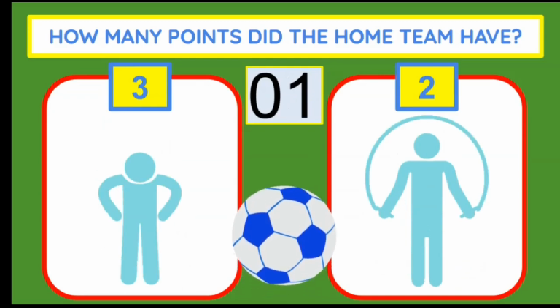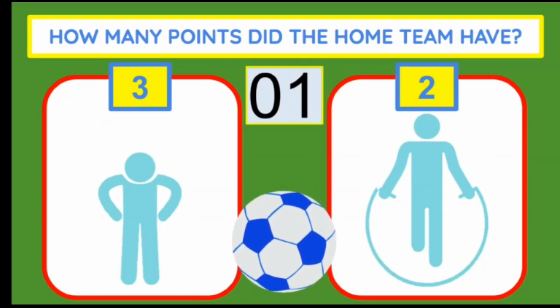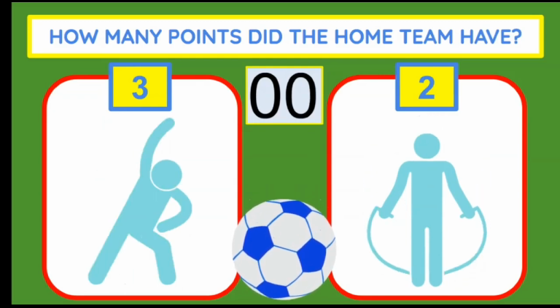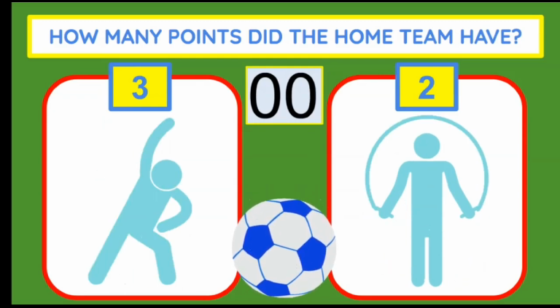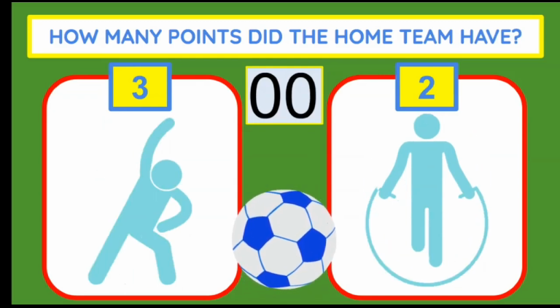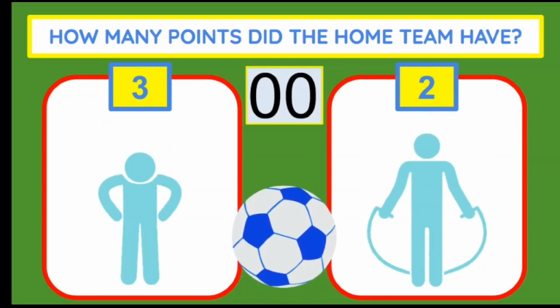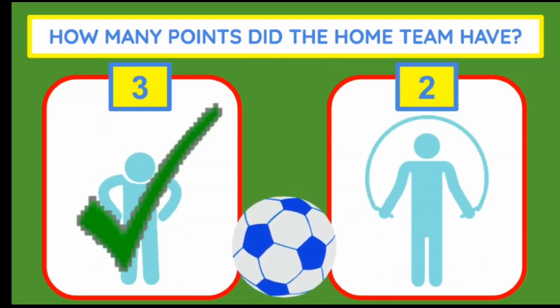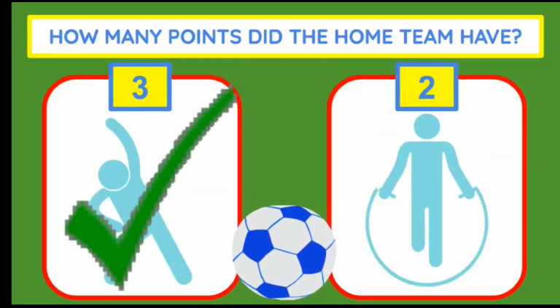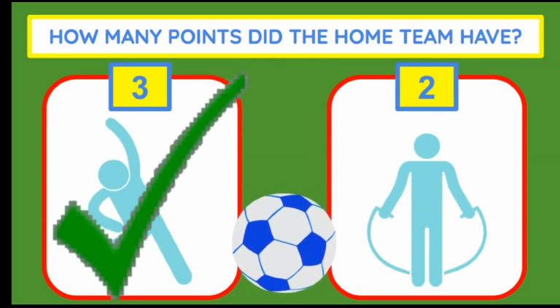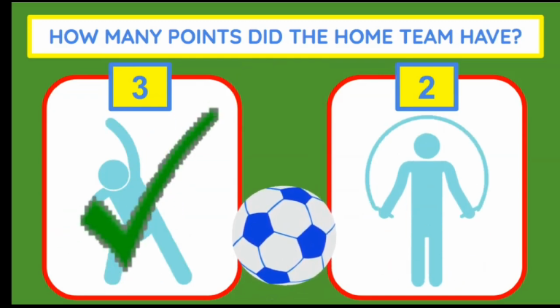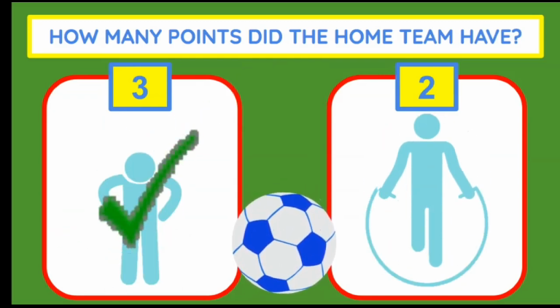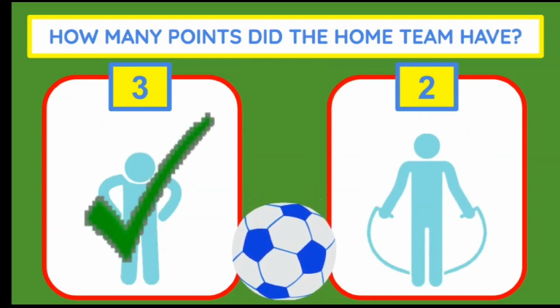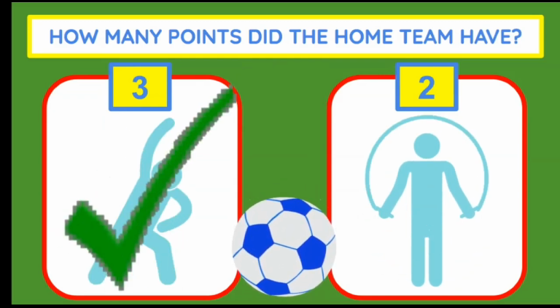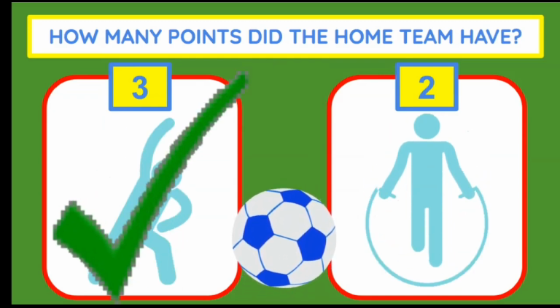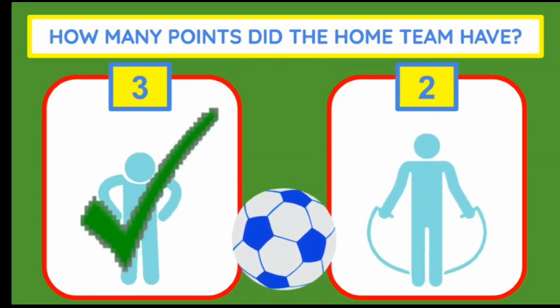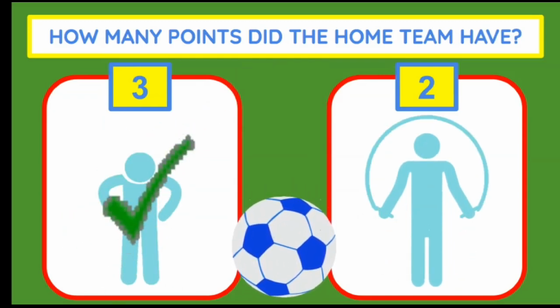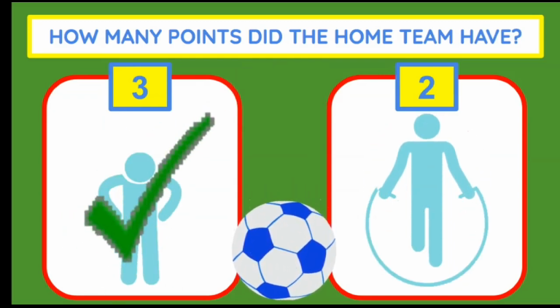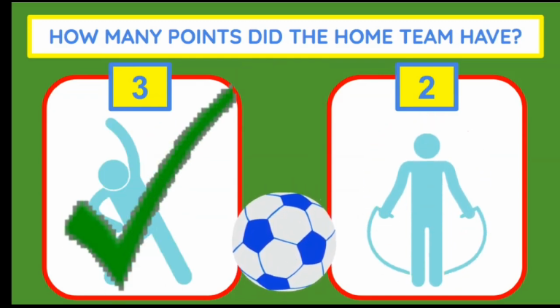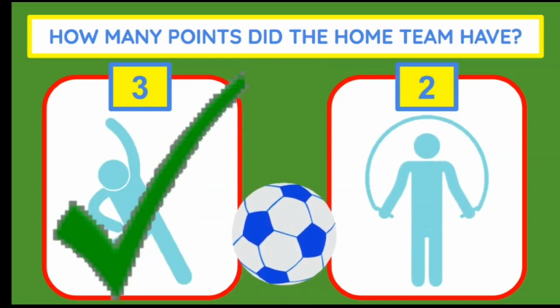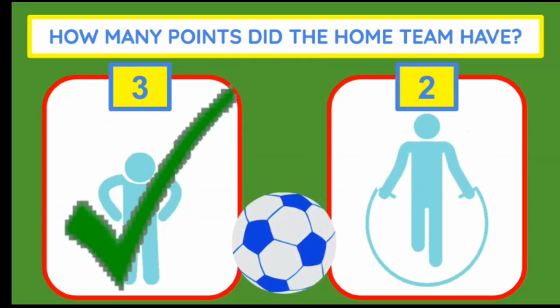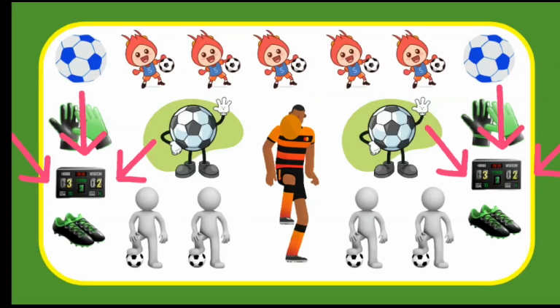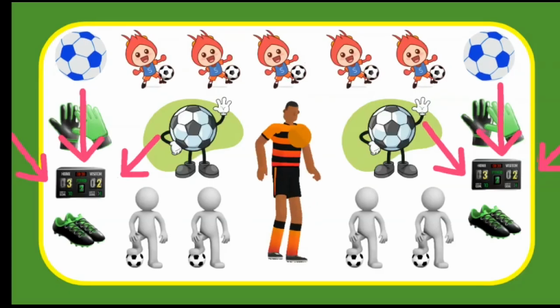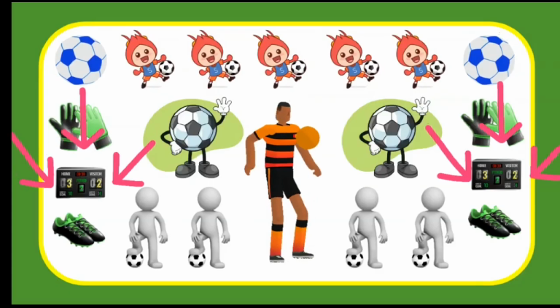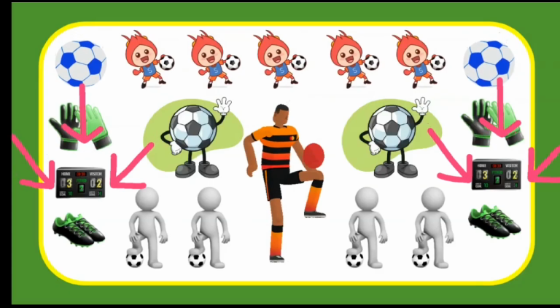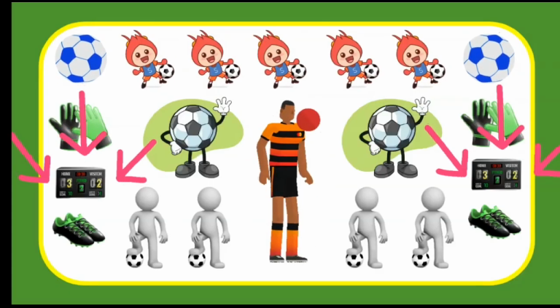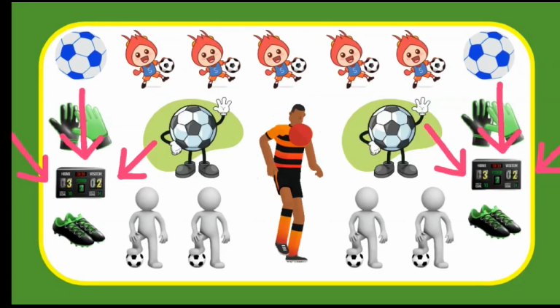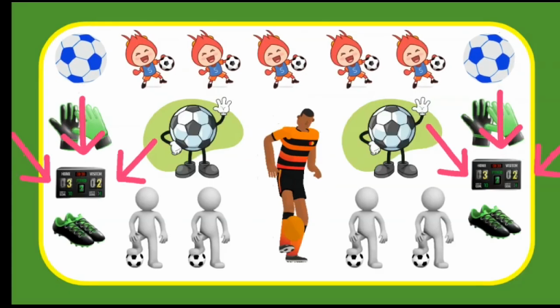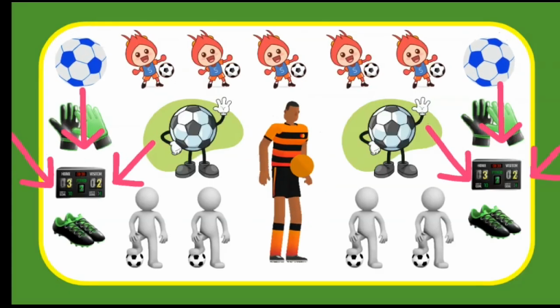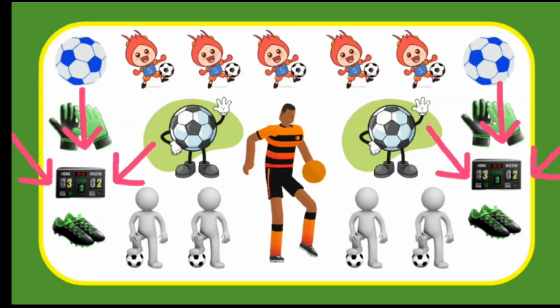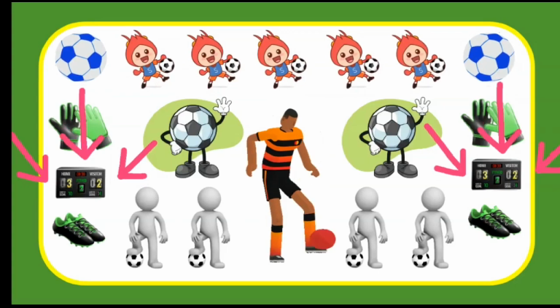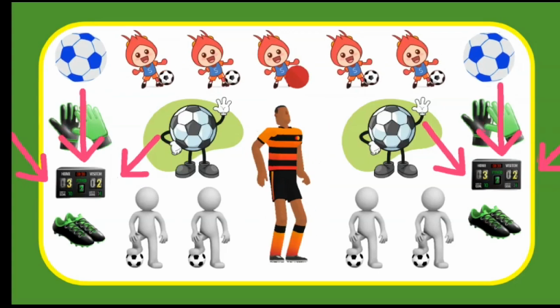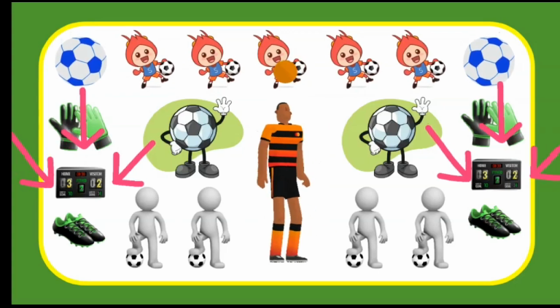The home team had three goals scored, so check it out. There are three points on the scoreboard.